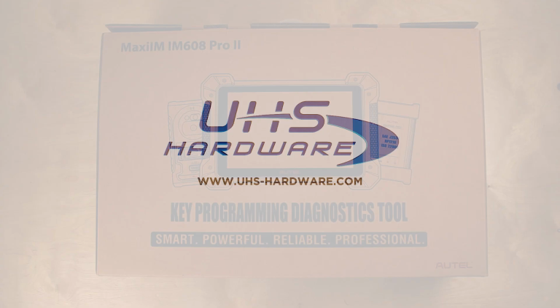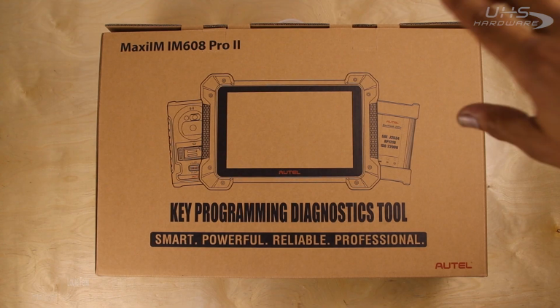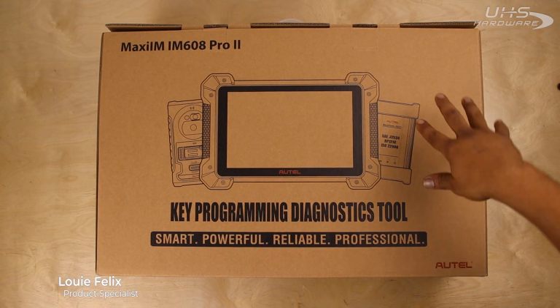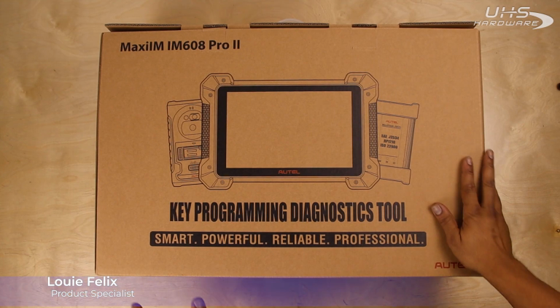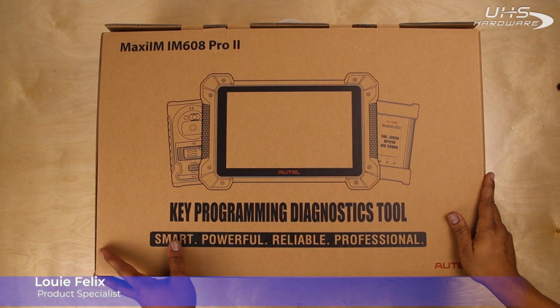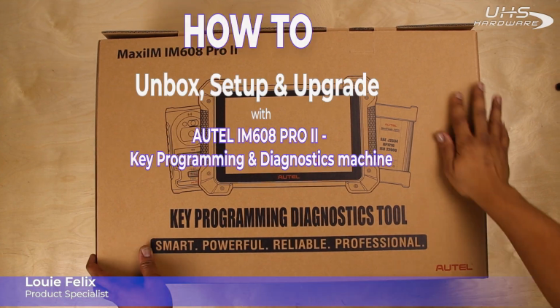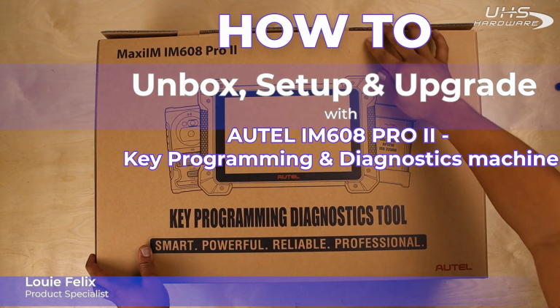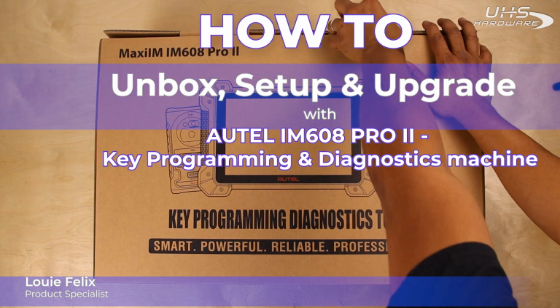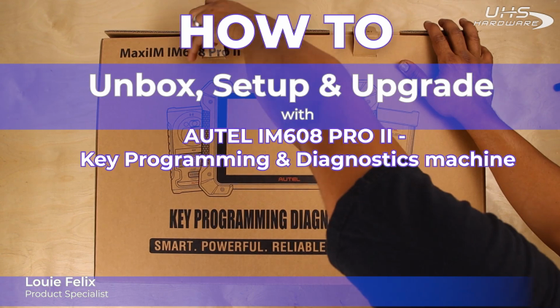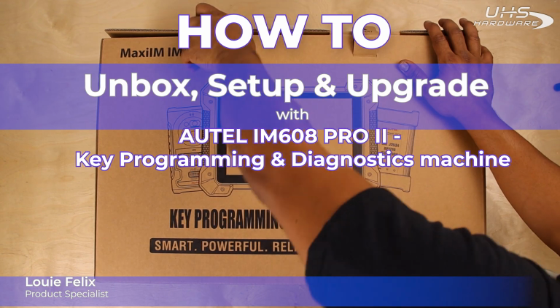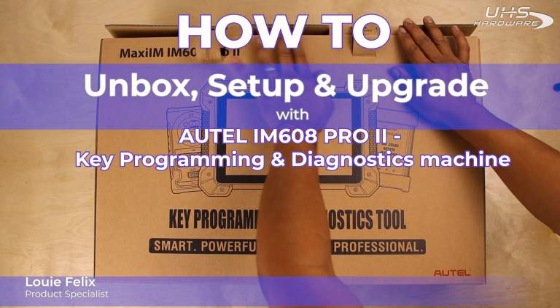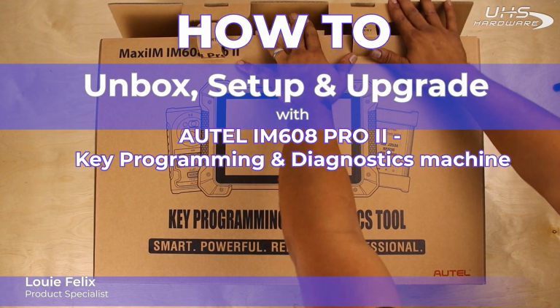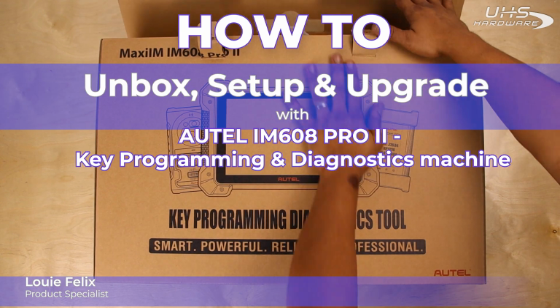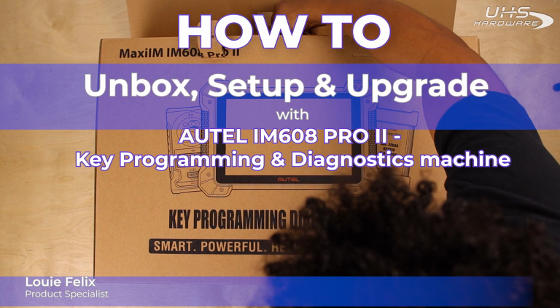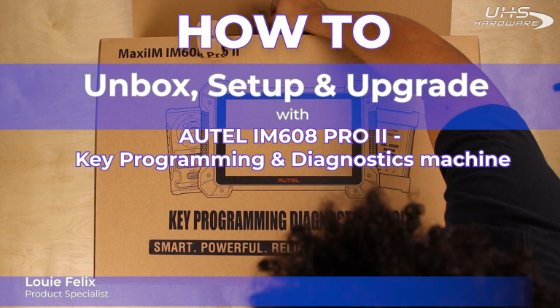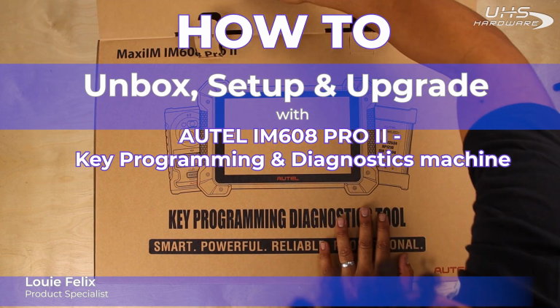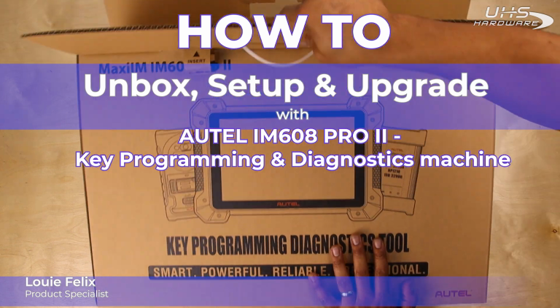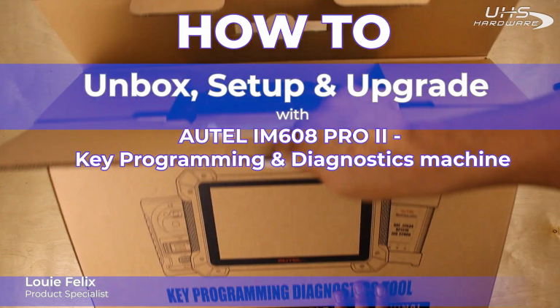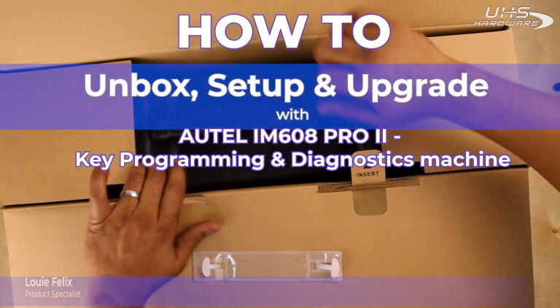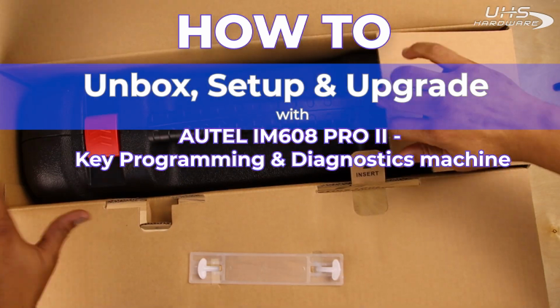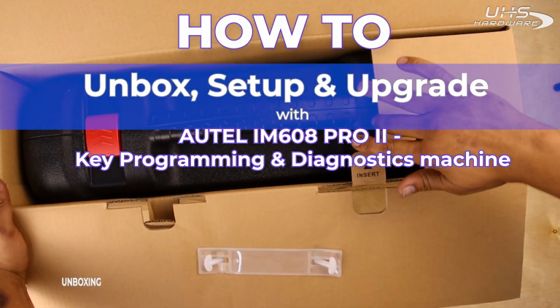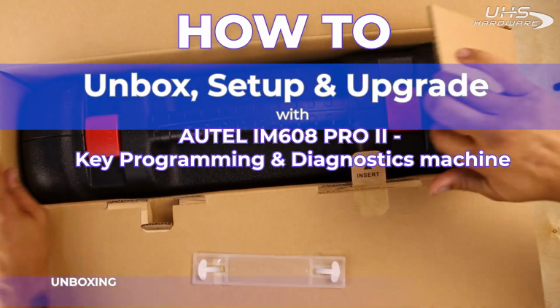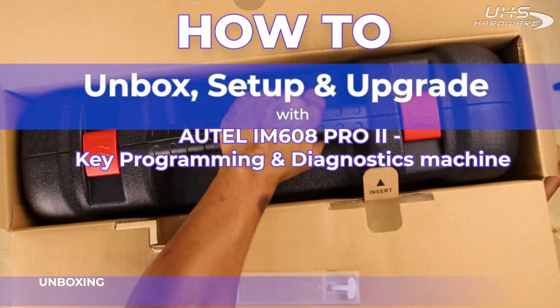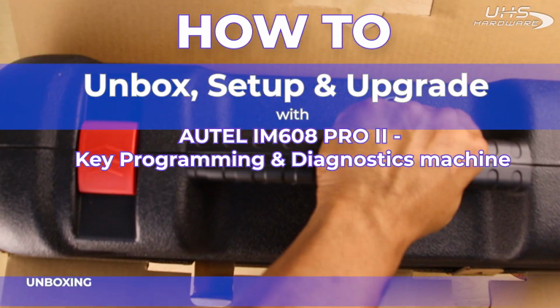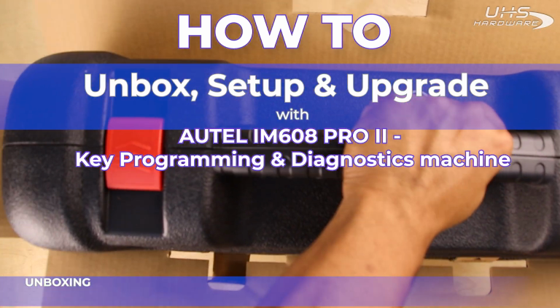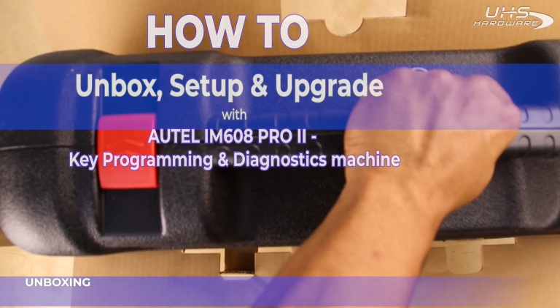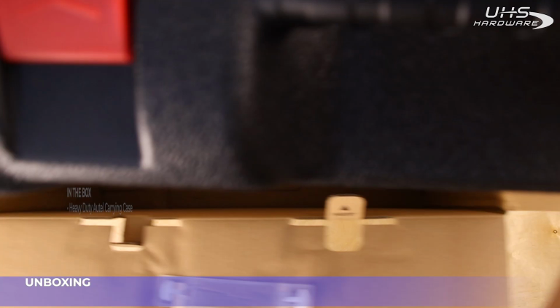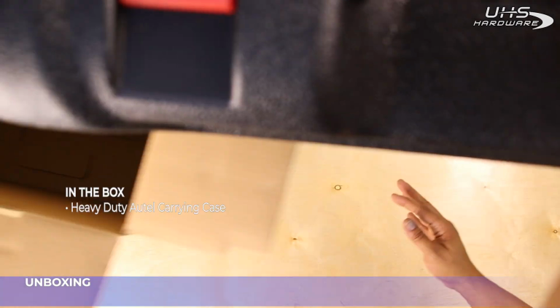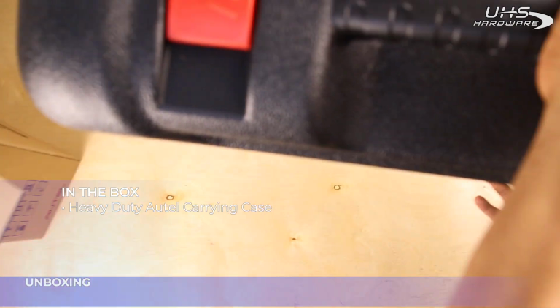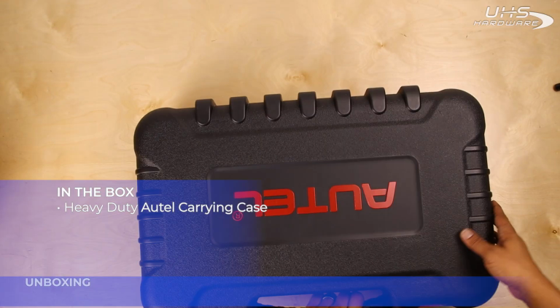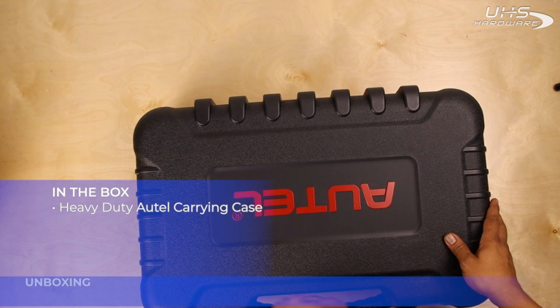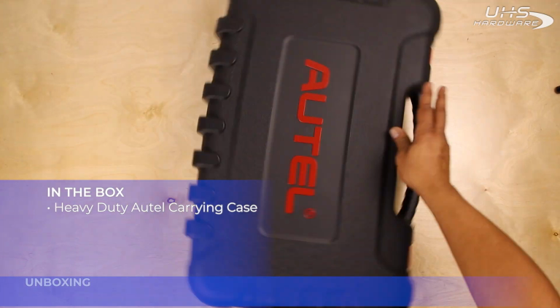What's up UHS Harbor fans, it's me Louie here today in the UHS studio working on unboxing, setting up, and upgrading the new Autel IM608 Pro 2.